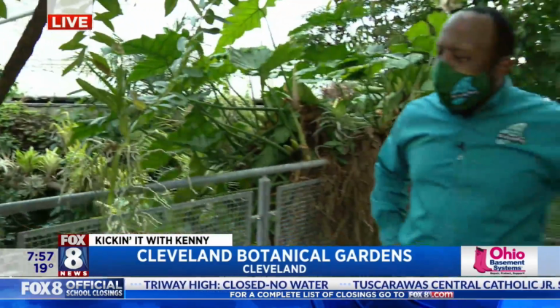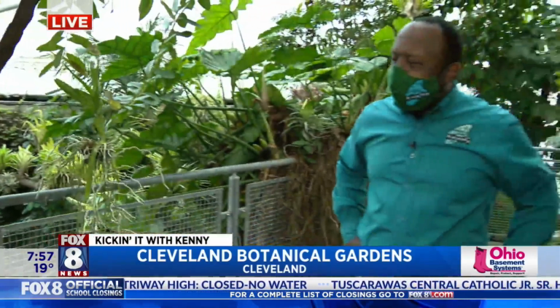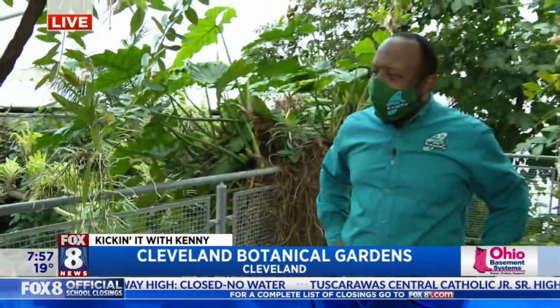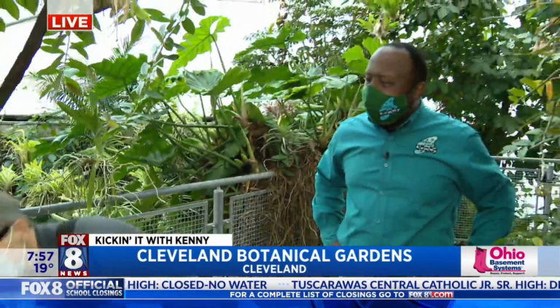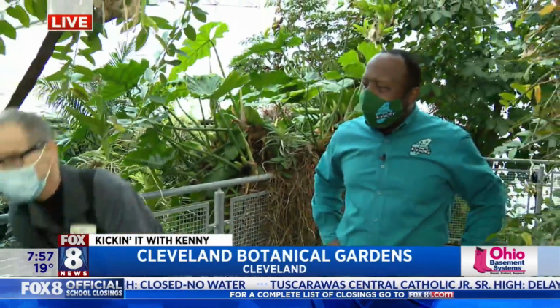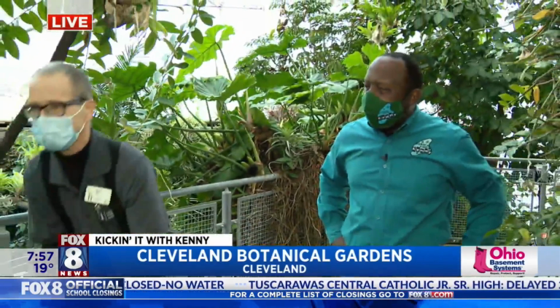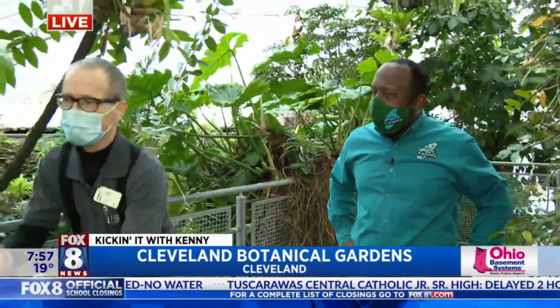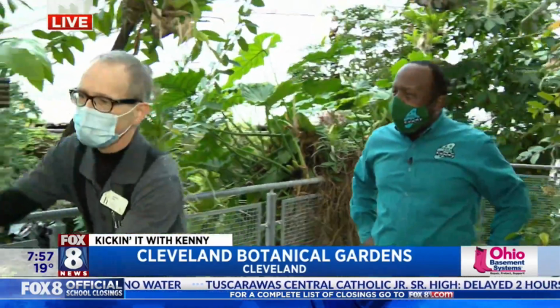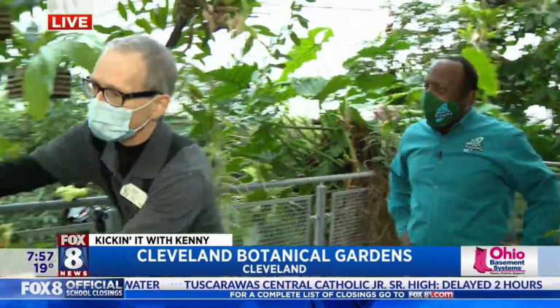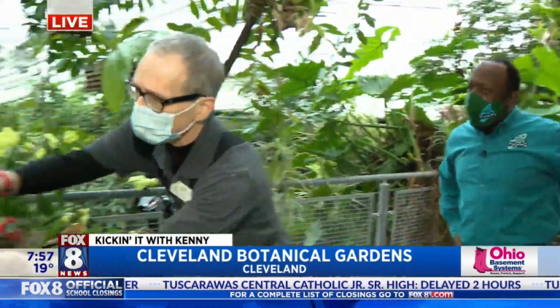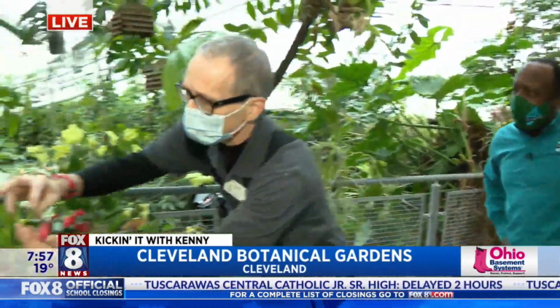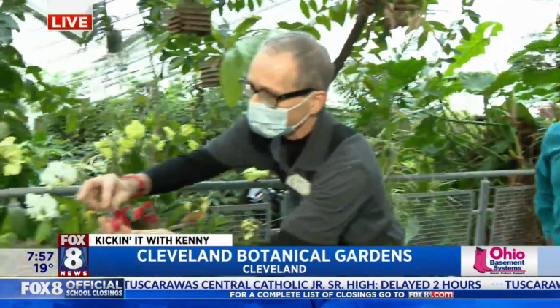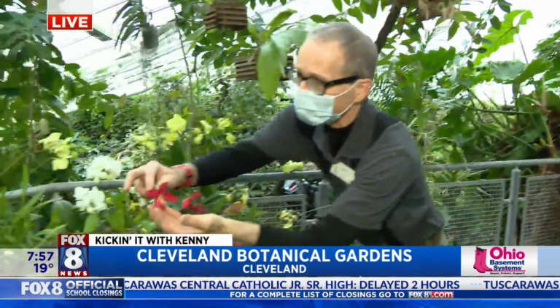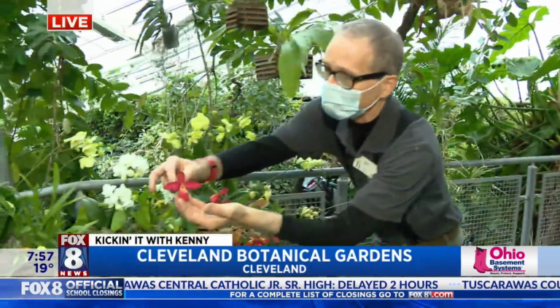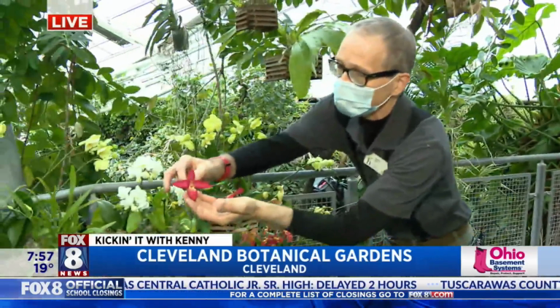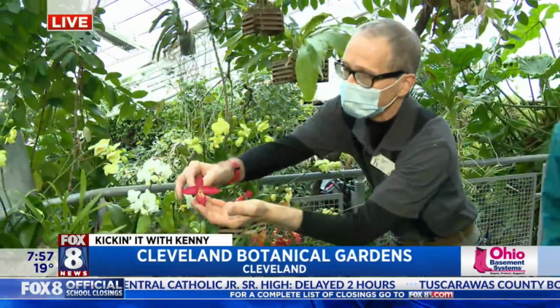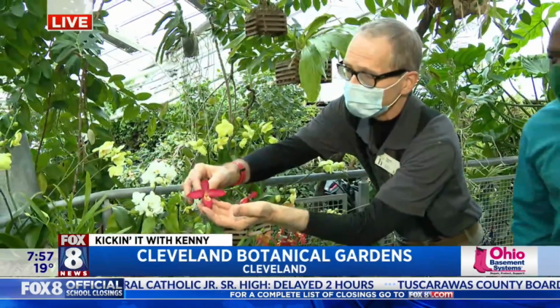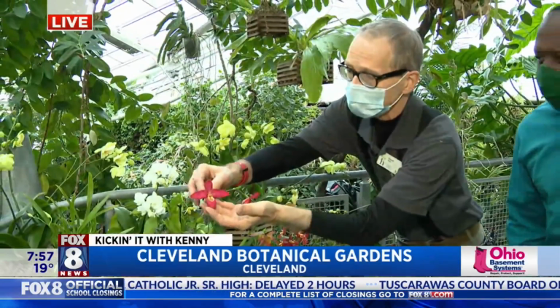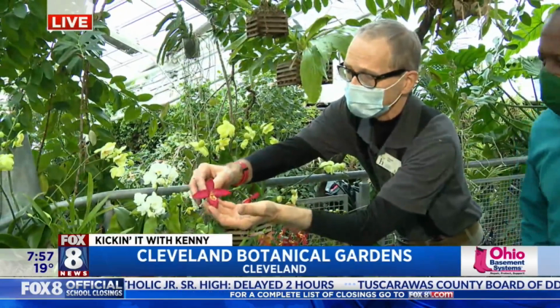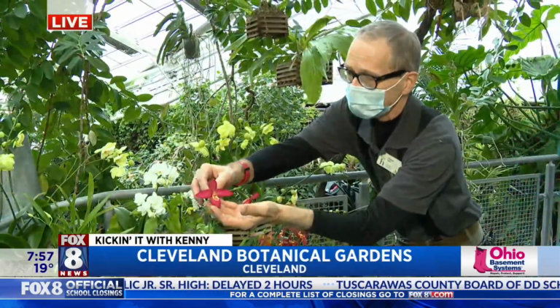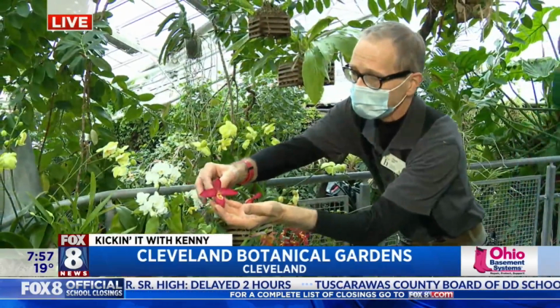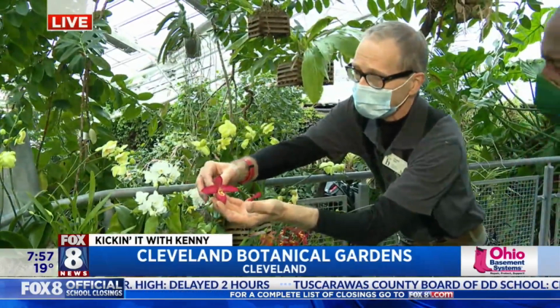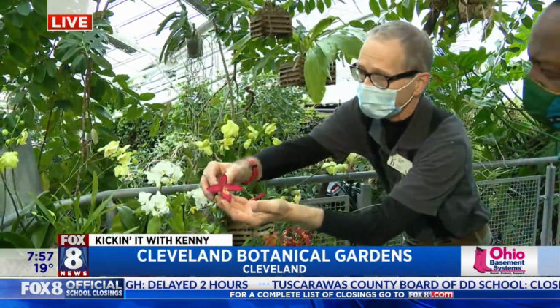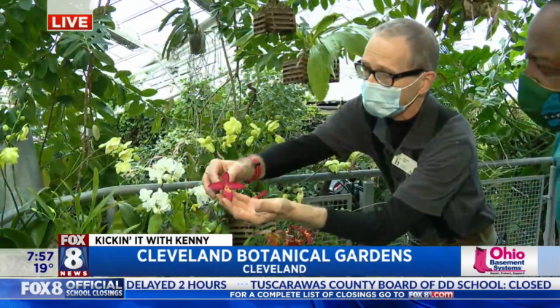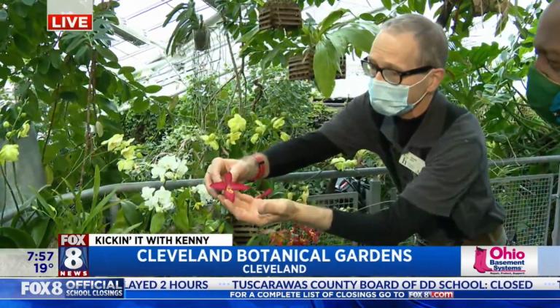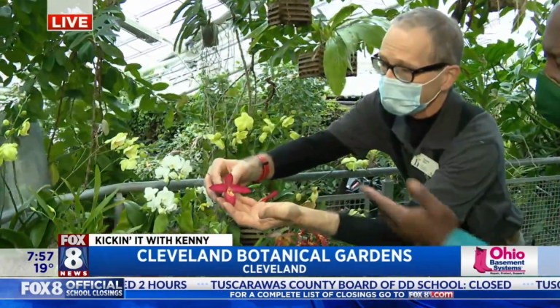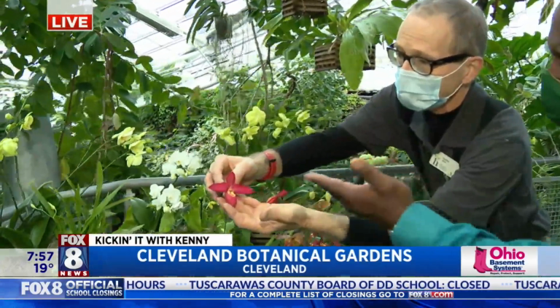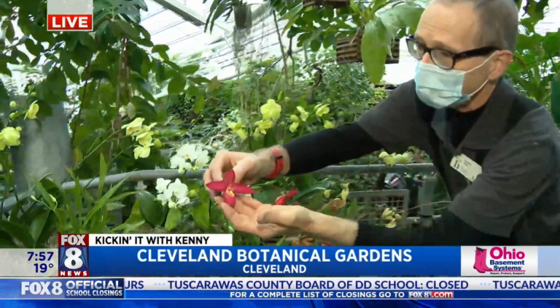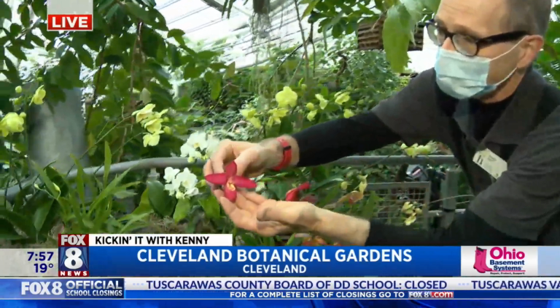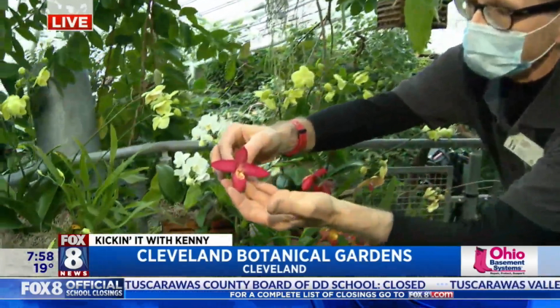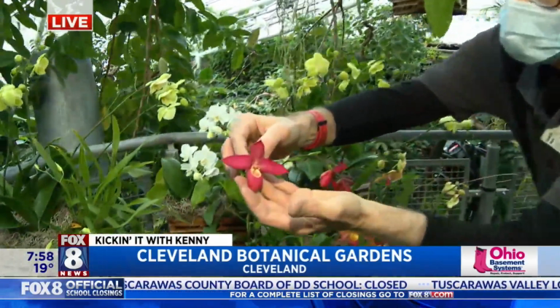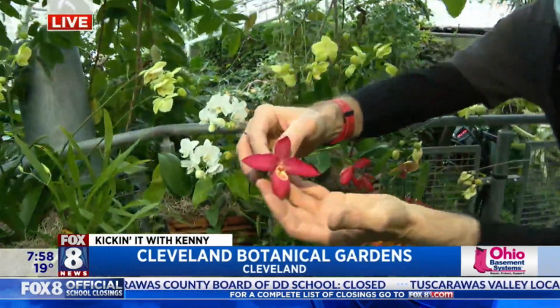There are just so many different types of orchids. Look at this one — this is a Phragnopedium slipper orchid. Look at that amazing thing; it looks like a slipper.